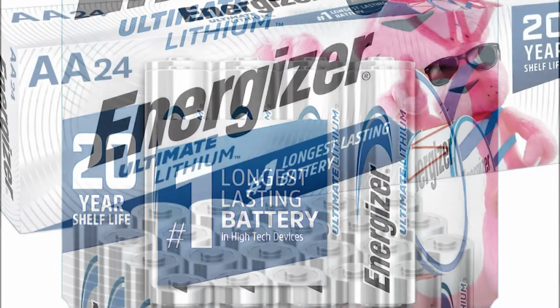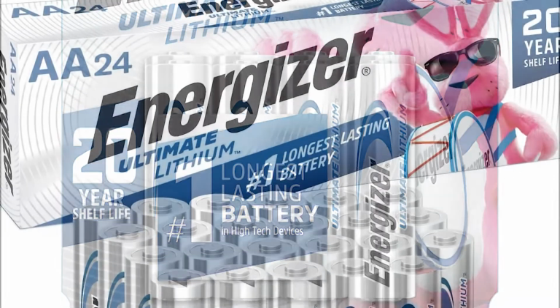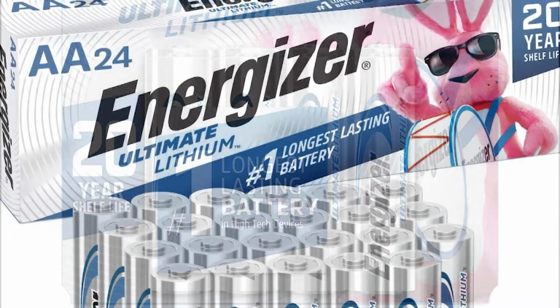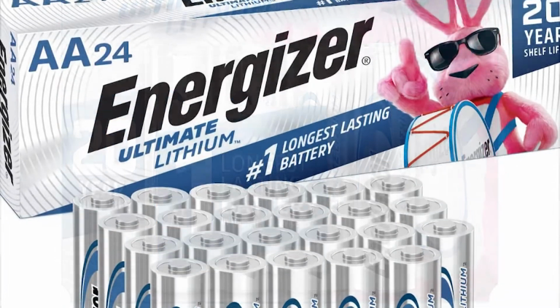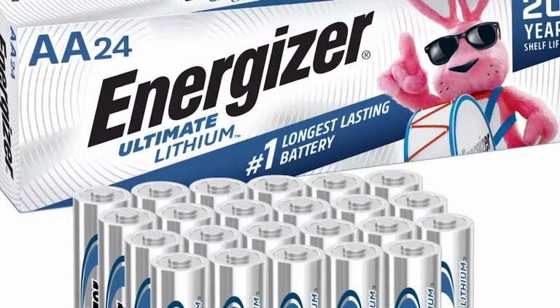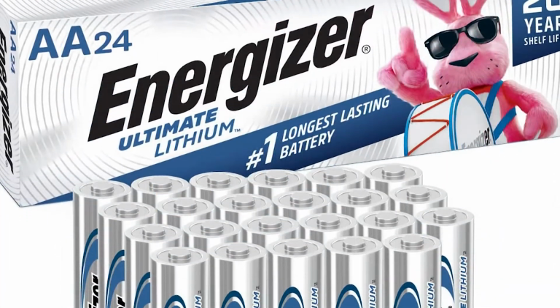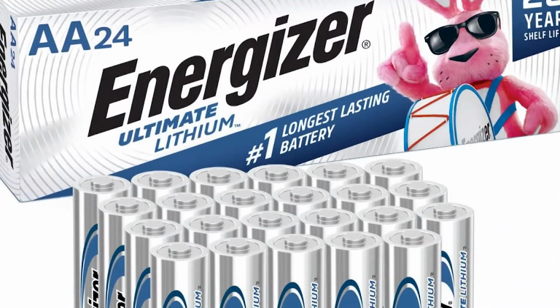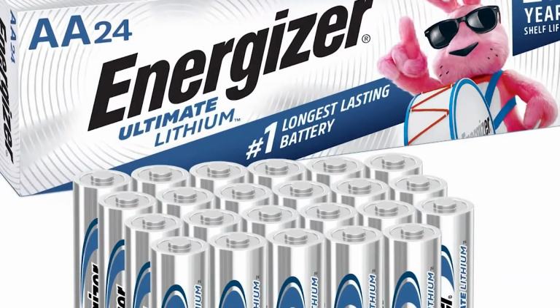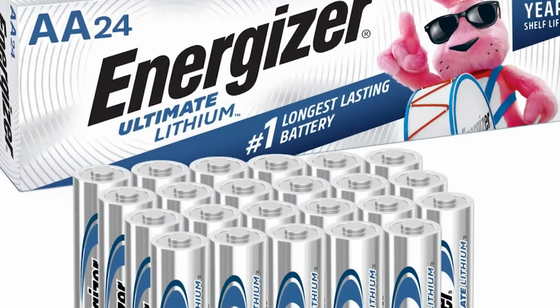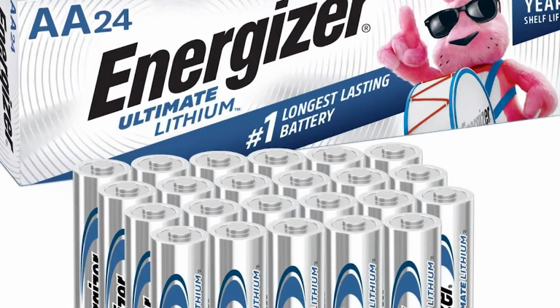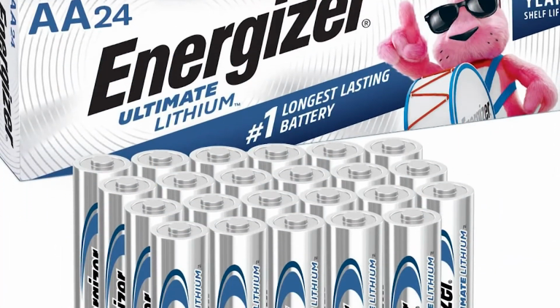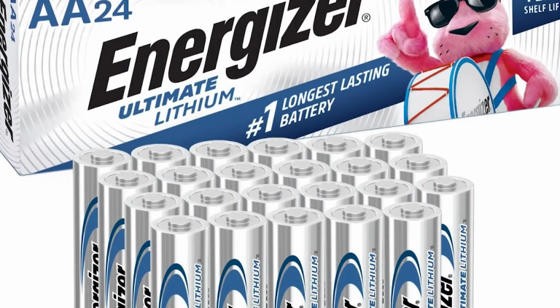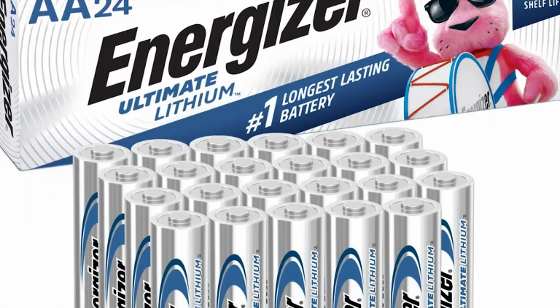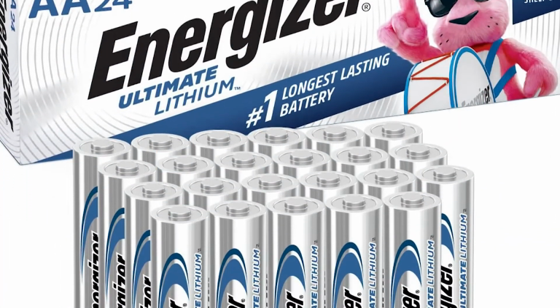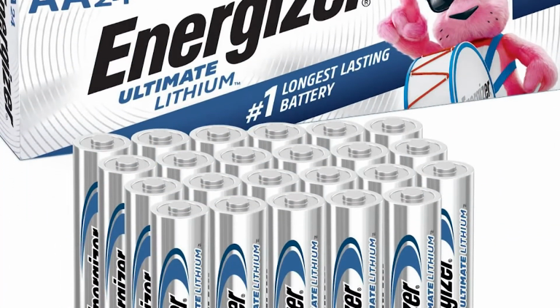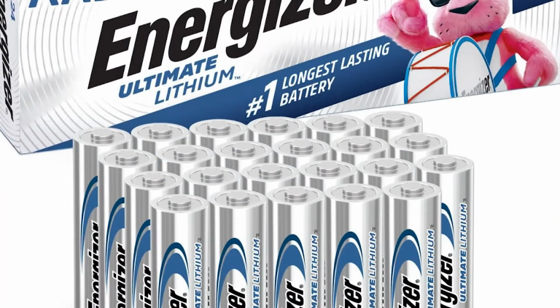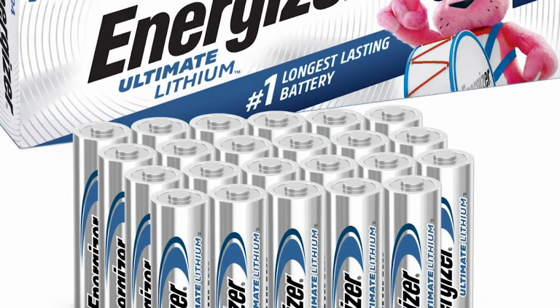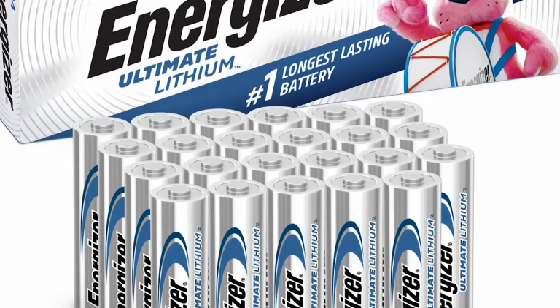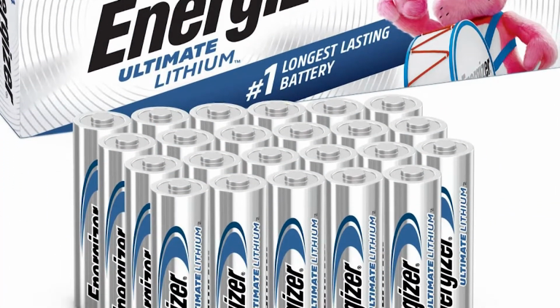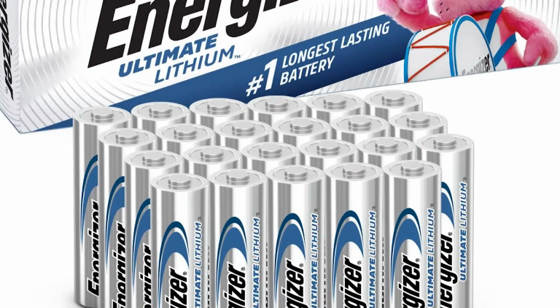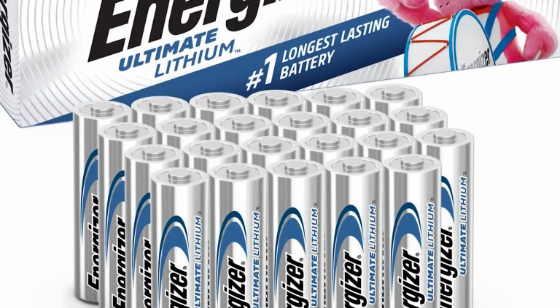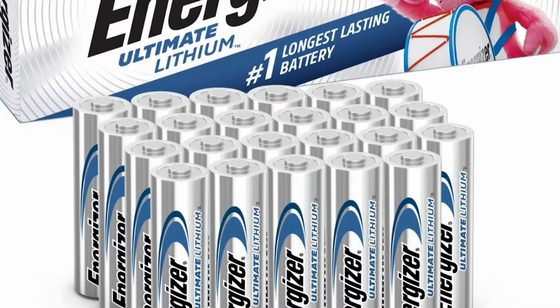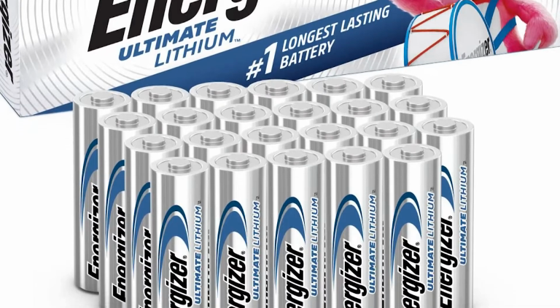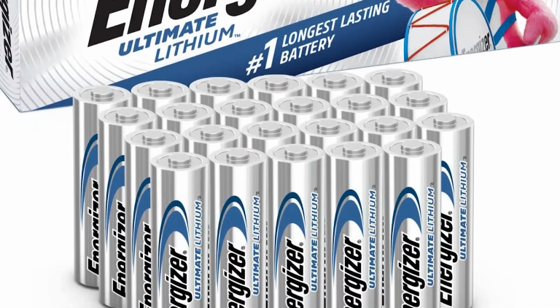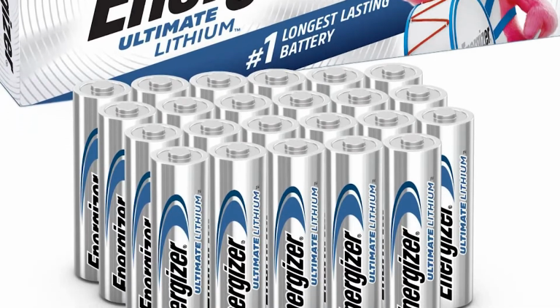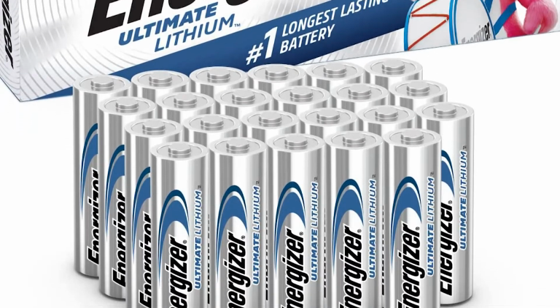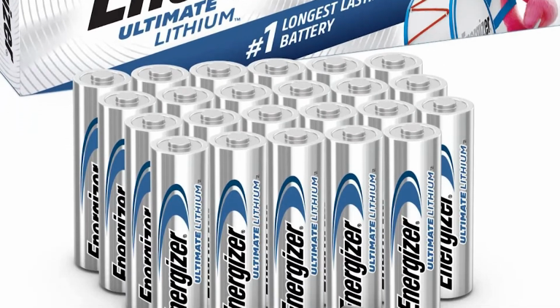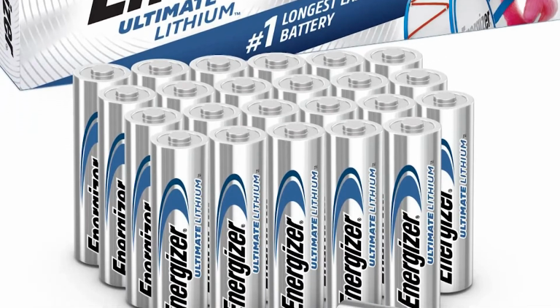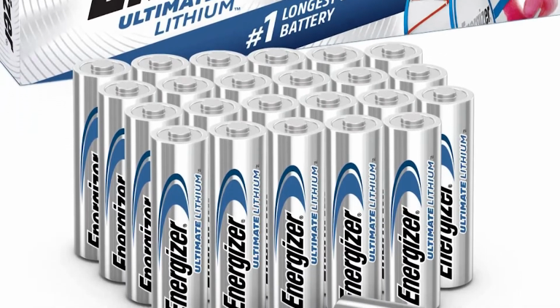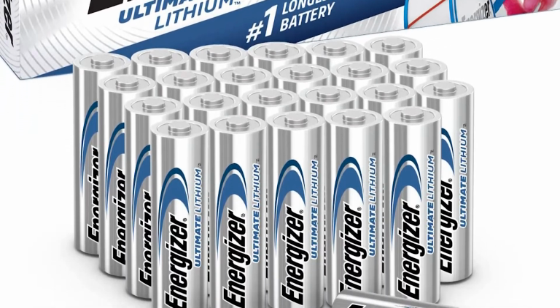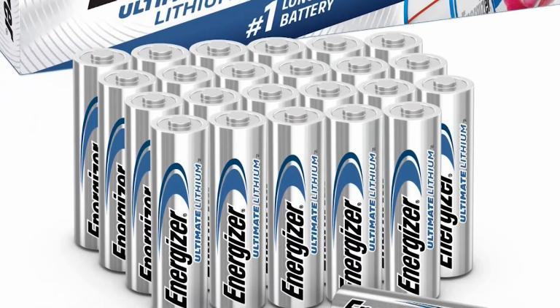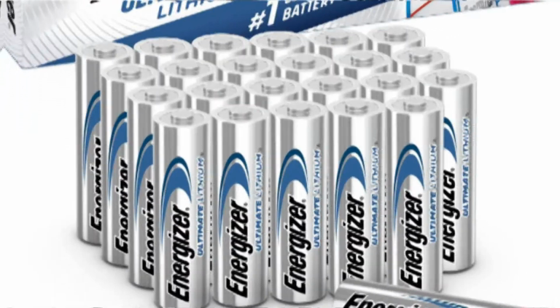They are guaranteed leak-proof and Energizer claims they are 33% lighter than other AA alkaline batteries. It's expensive for a disposable battery, and there are a number of counterfeits, so always buy from reputable sources.